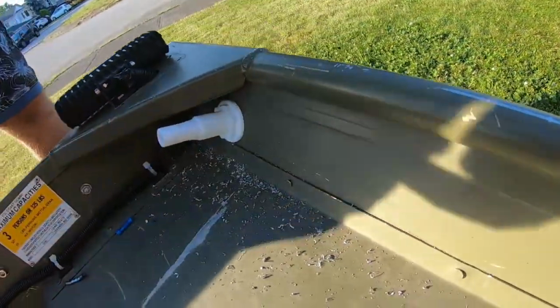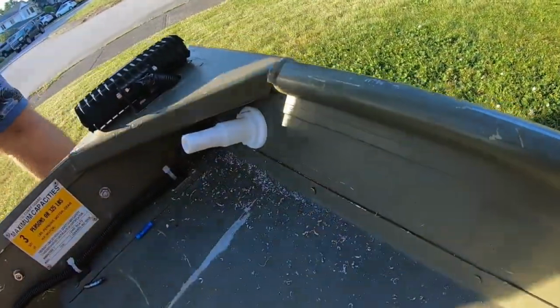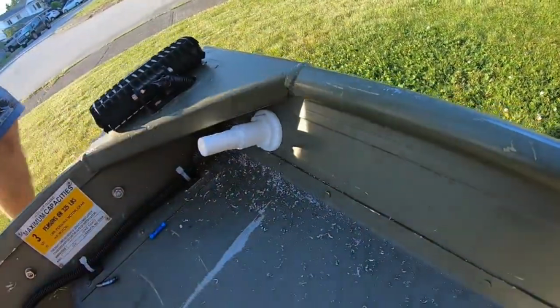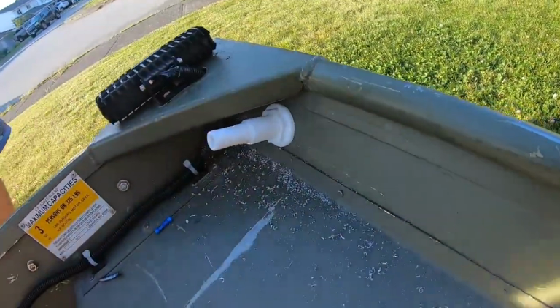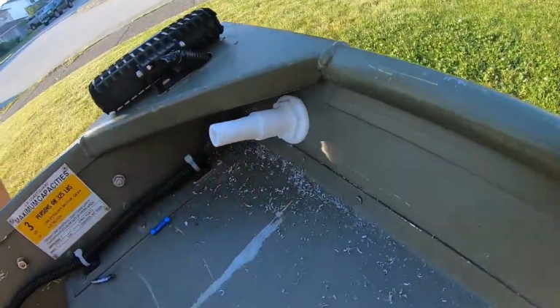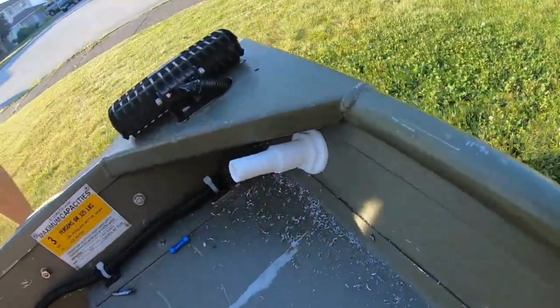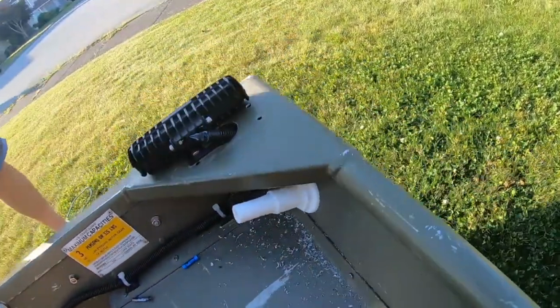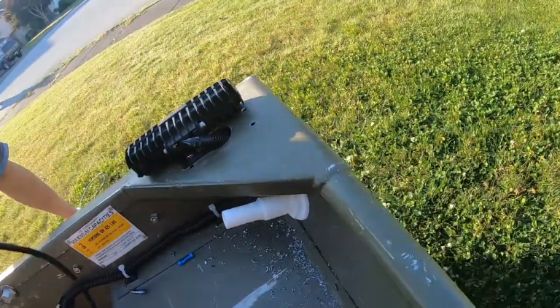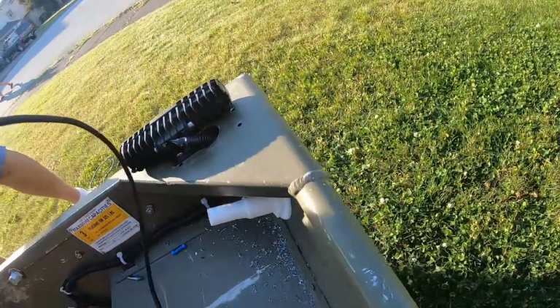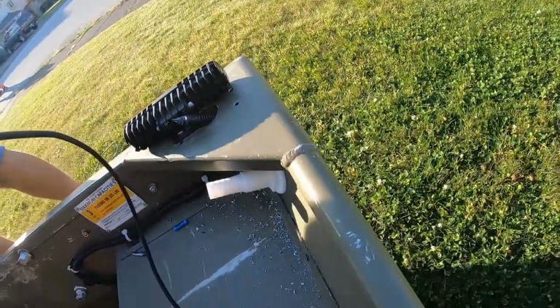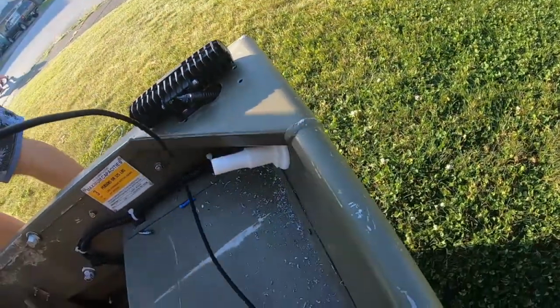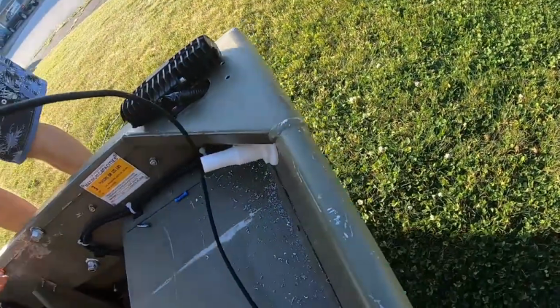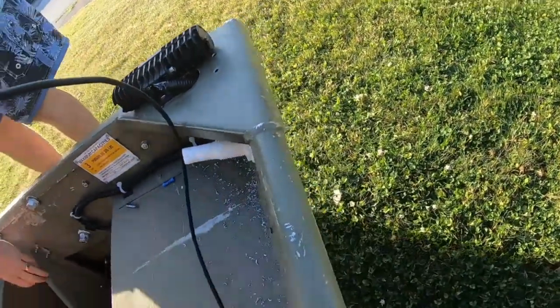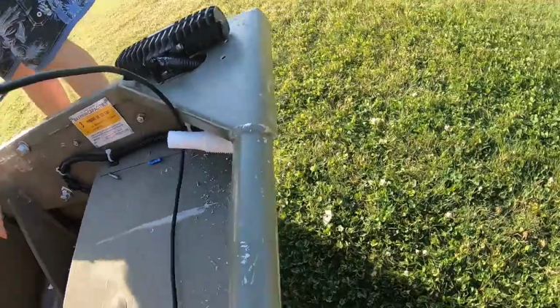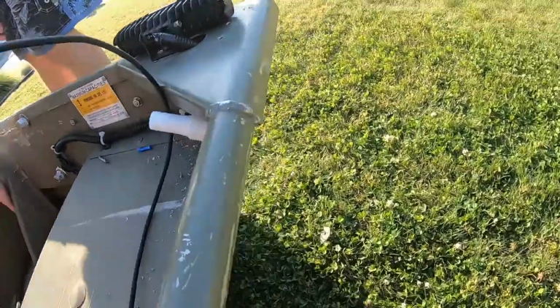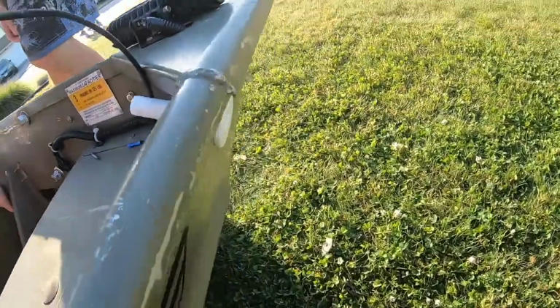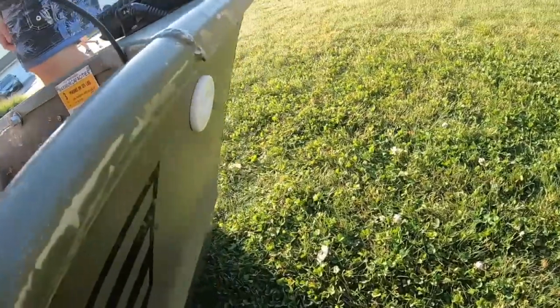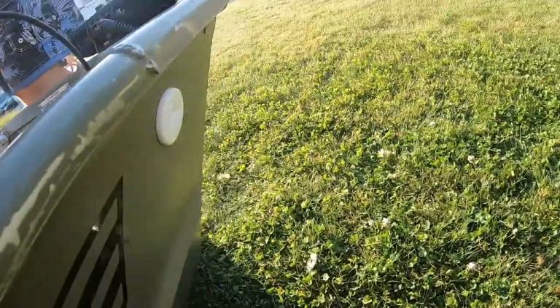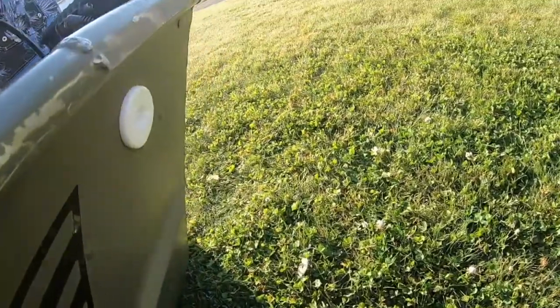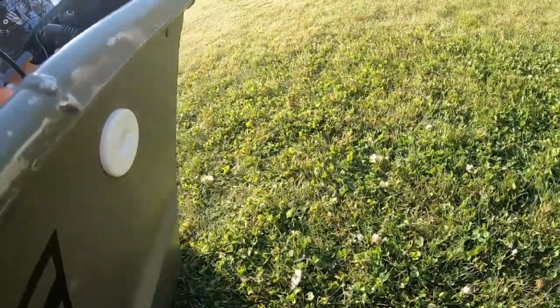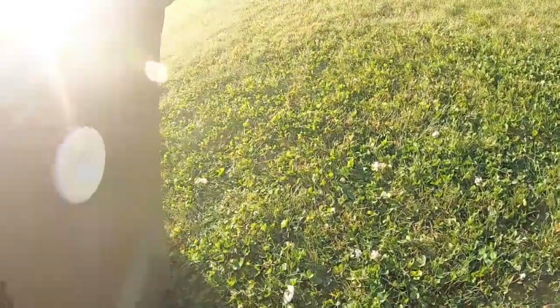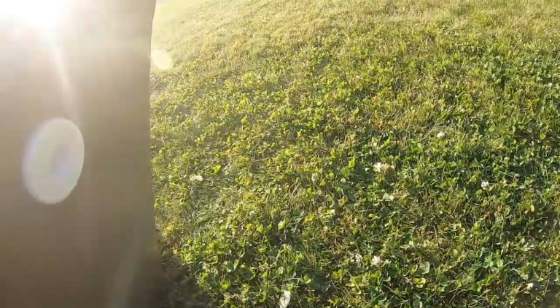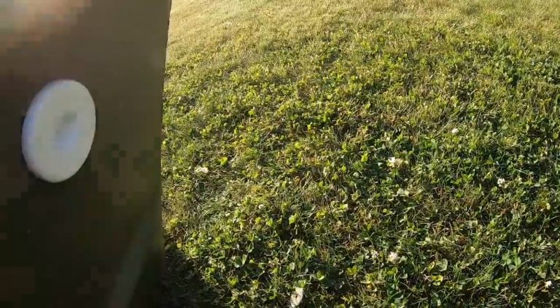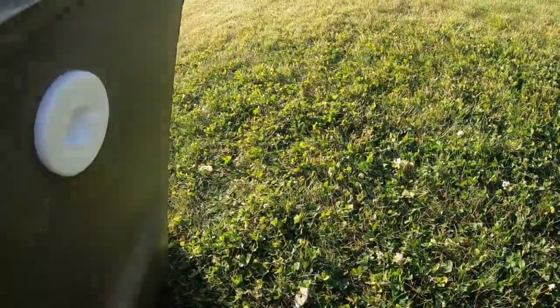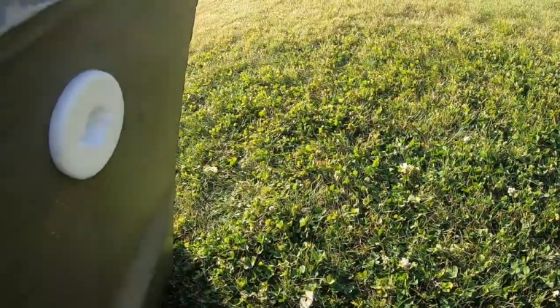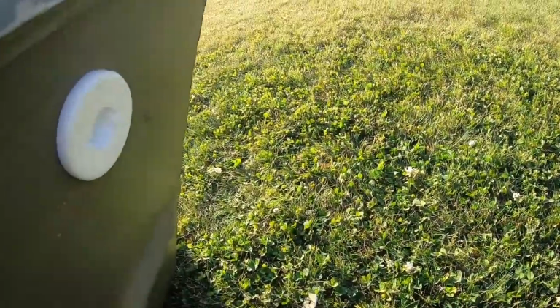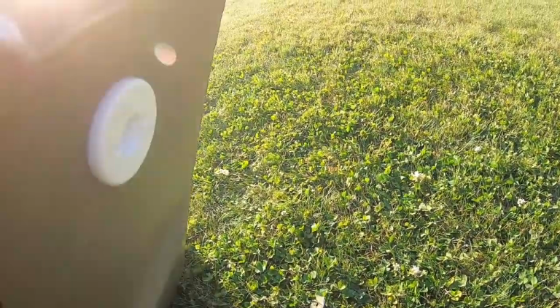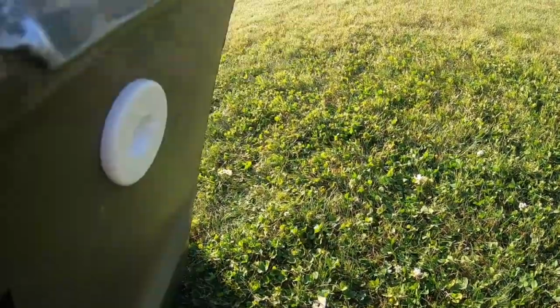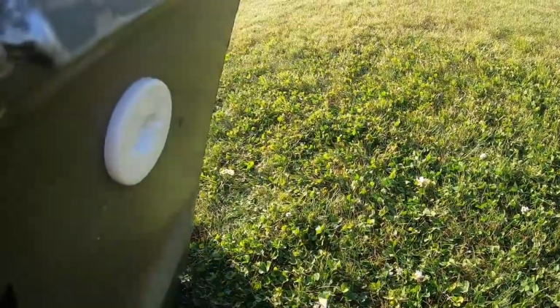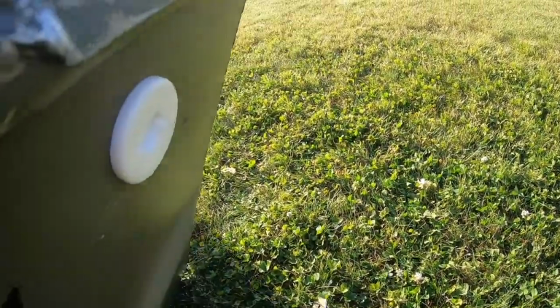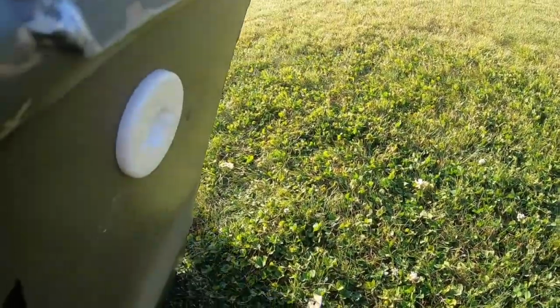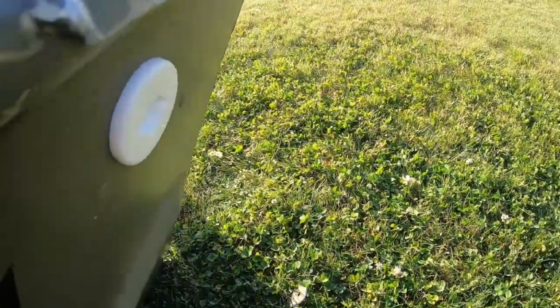So there is our inside piece and our outside piece — nice and clean.